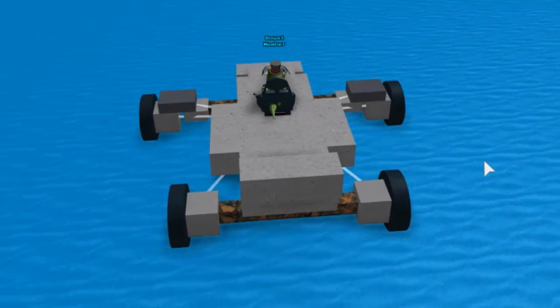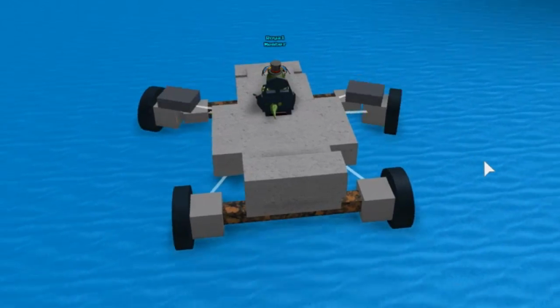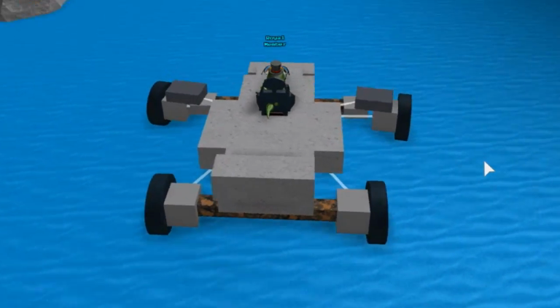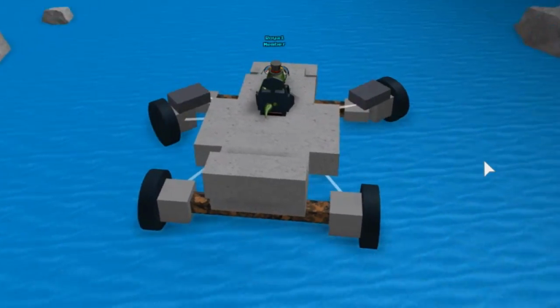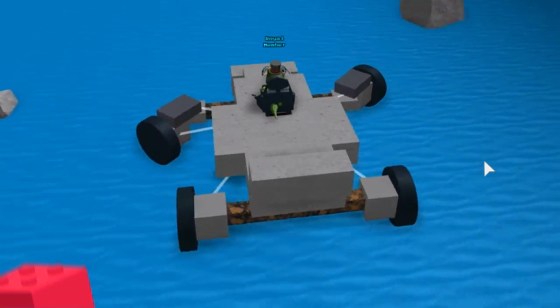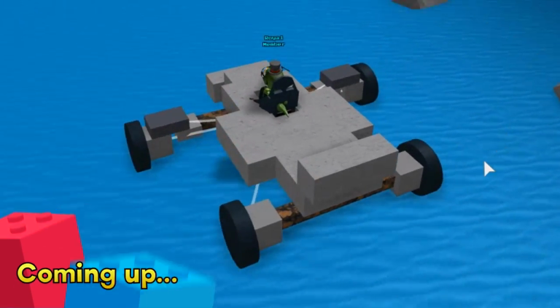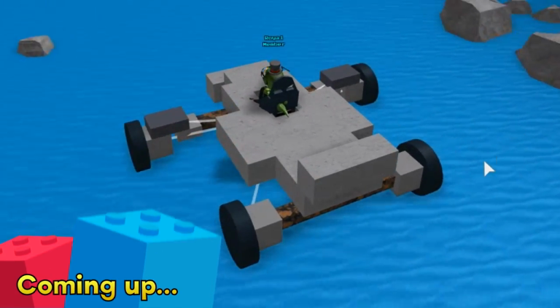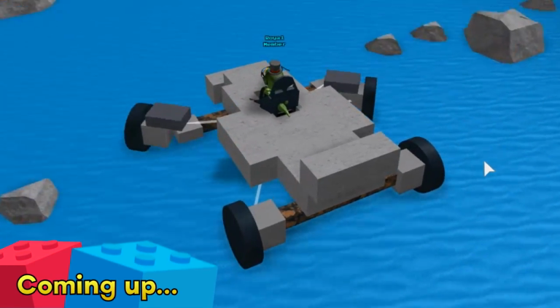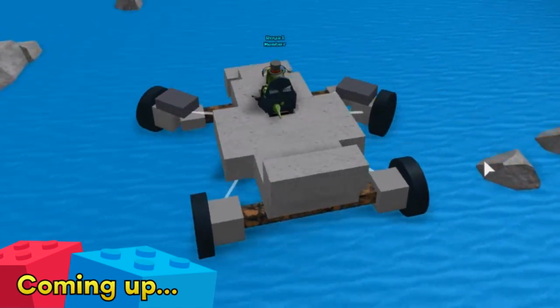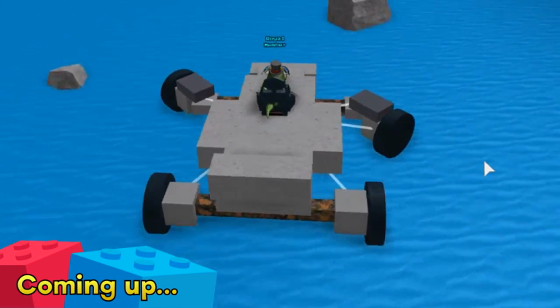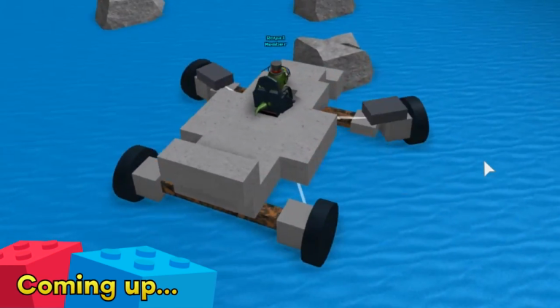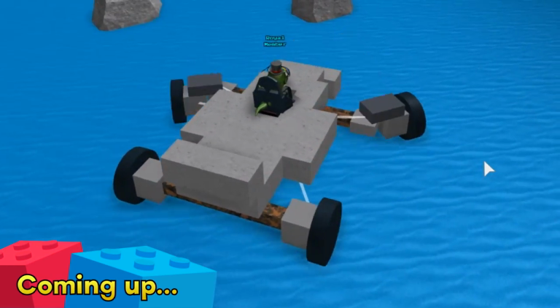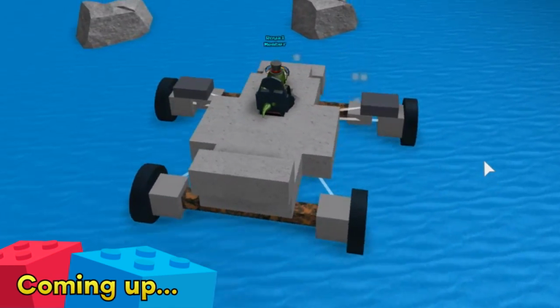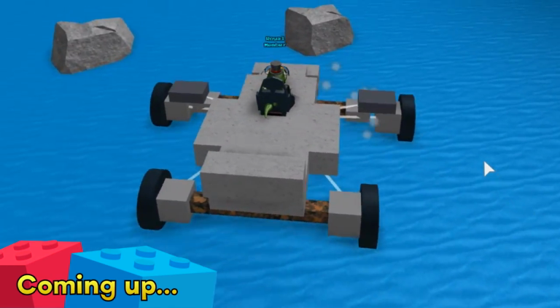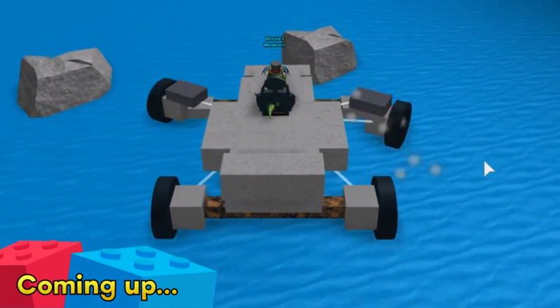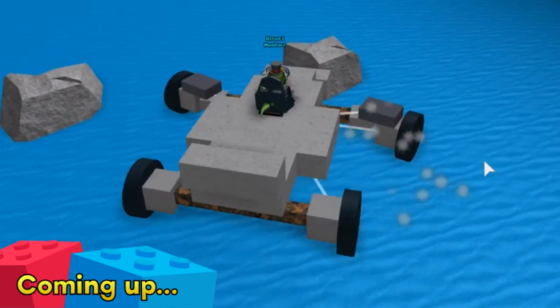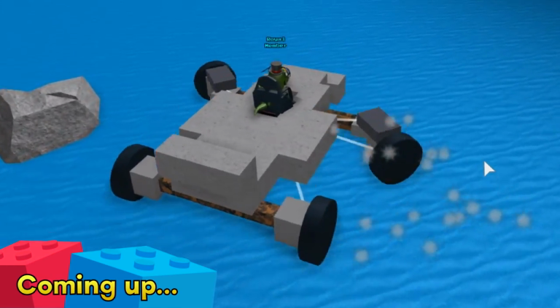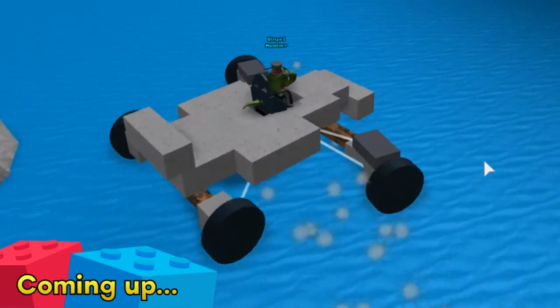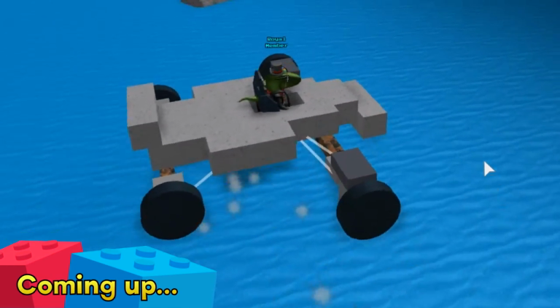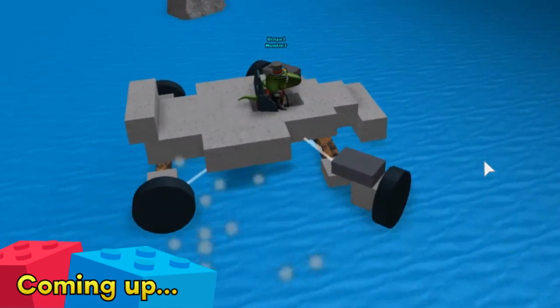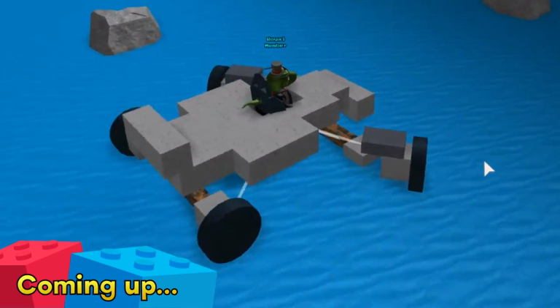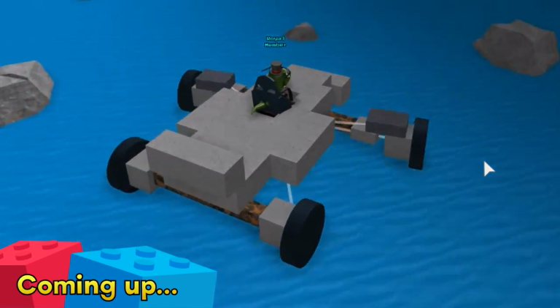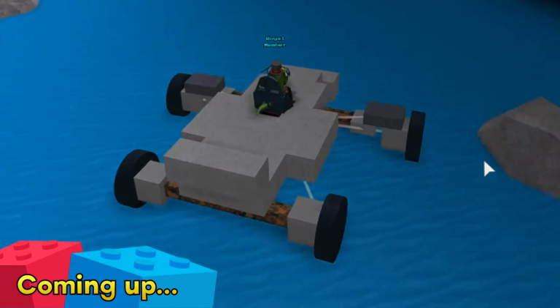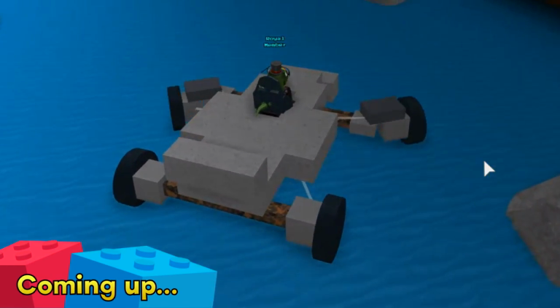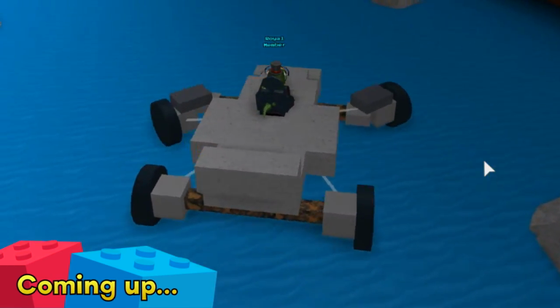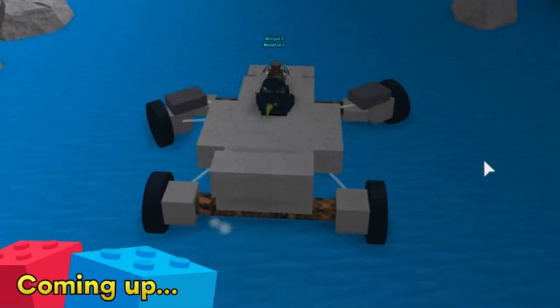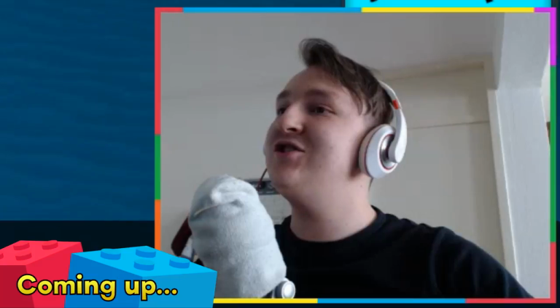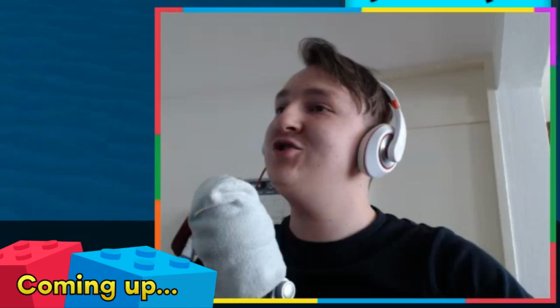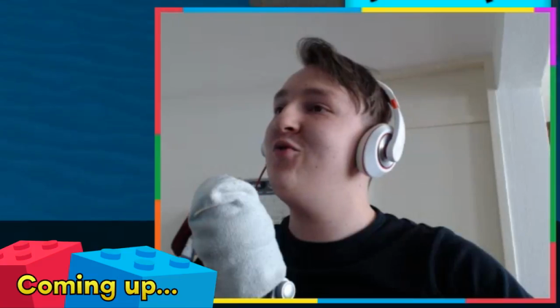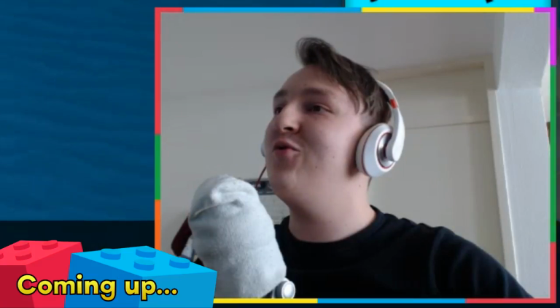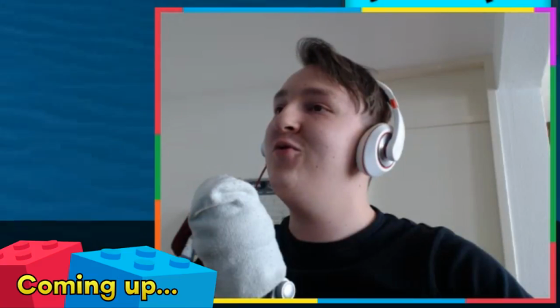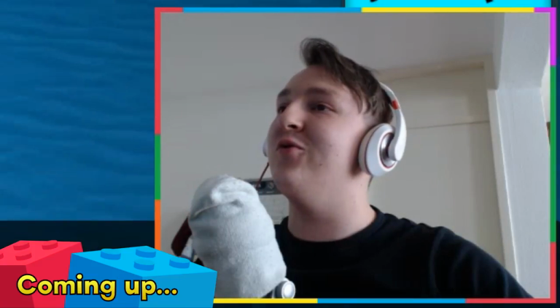Oh, this is so cool! Check it out - you can actually steer, you can actually steer like this. This is so cool!